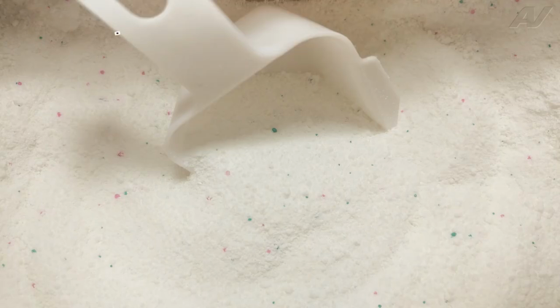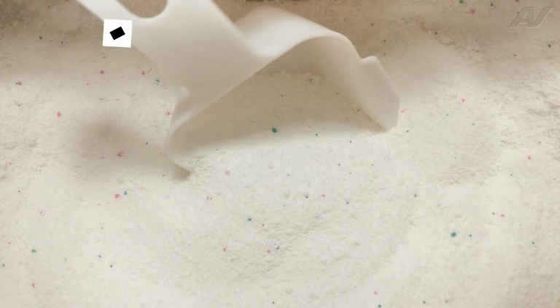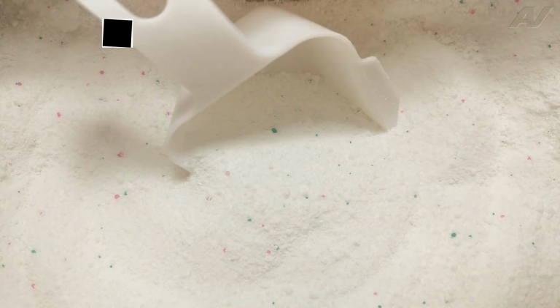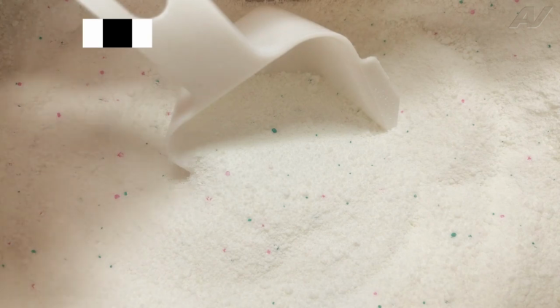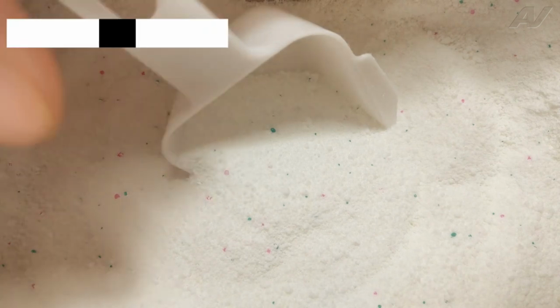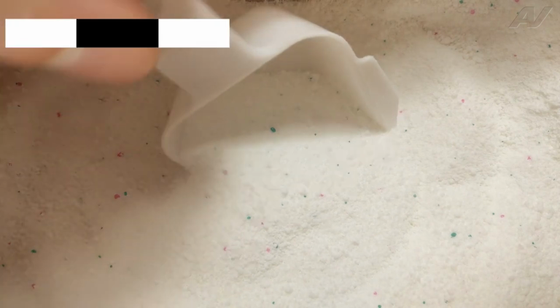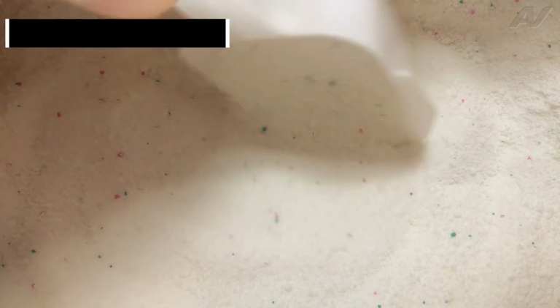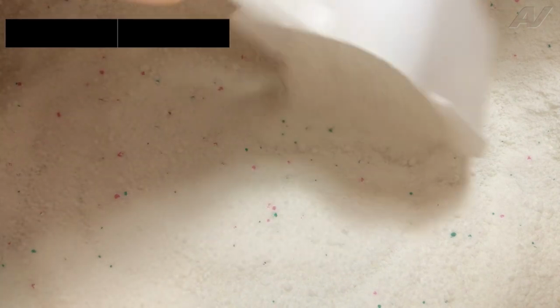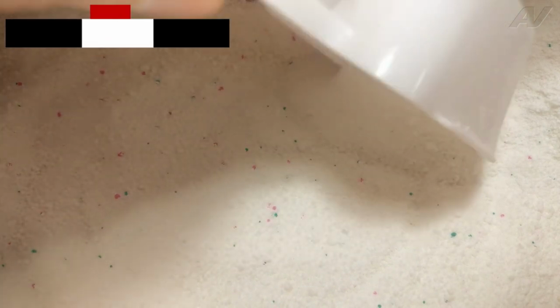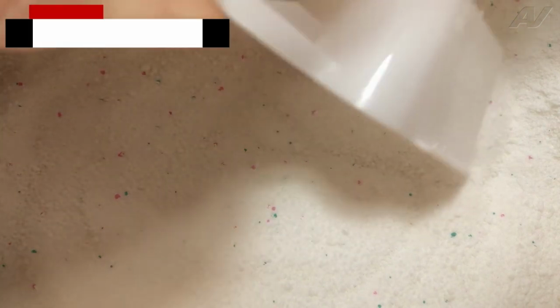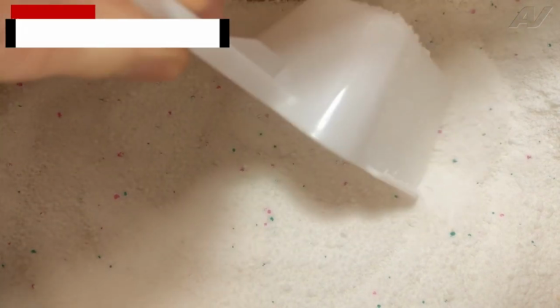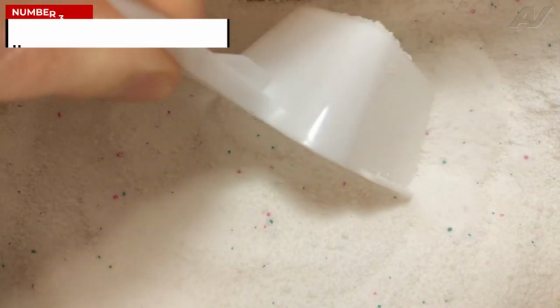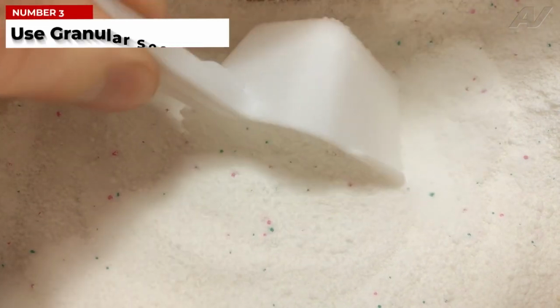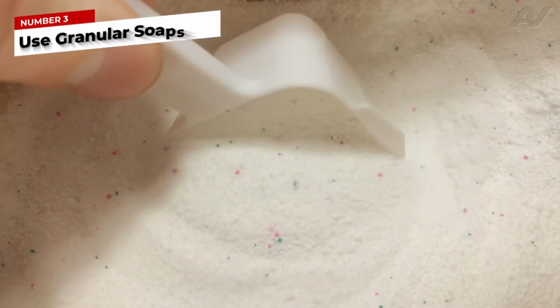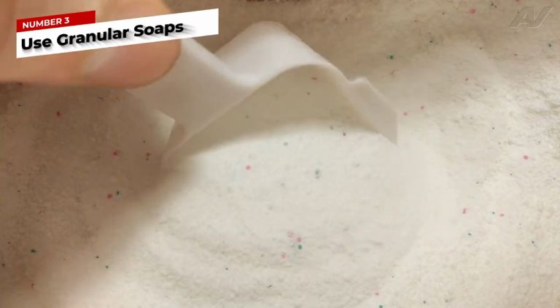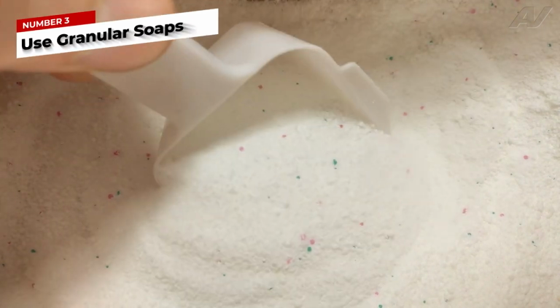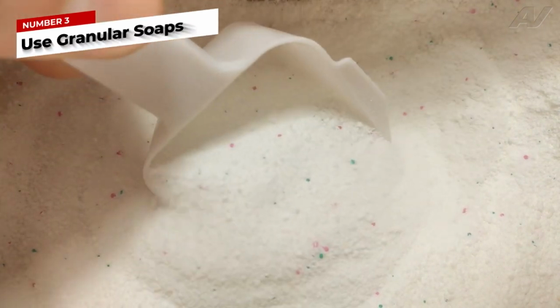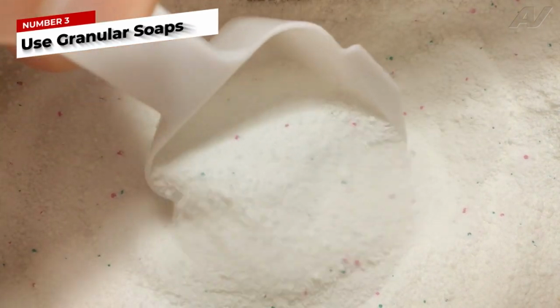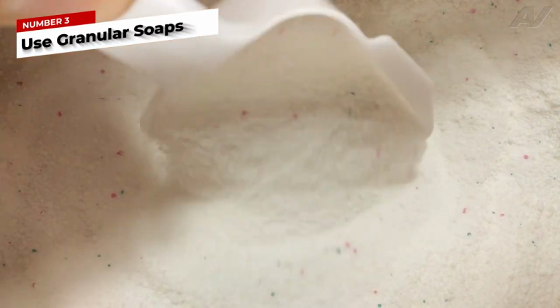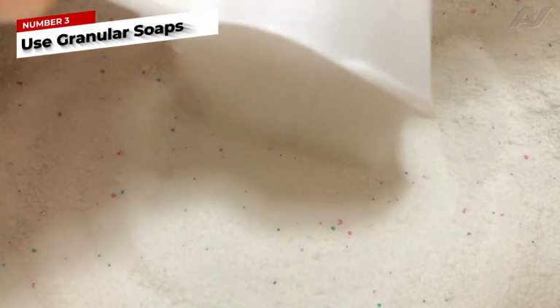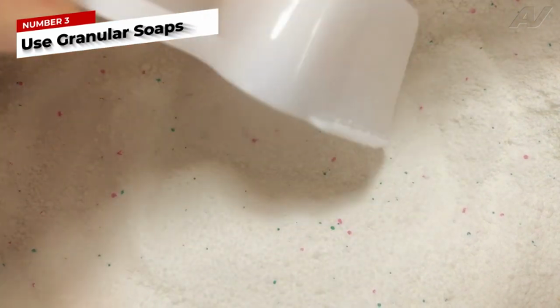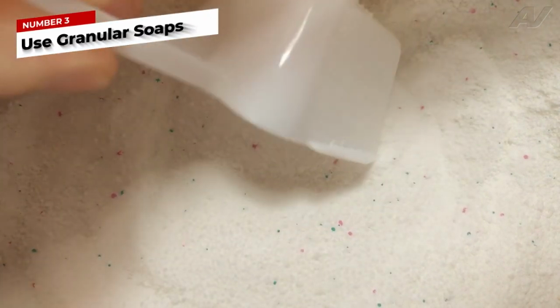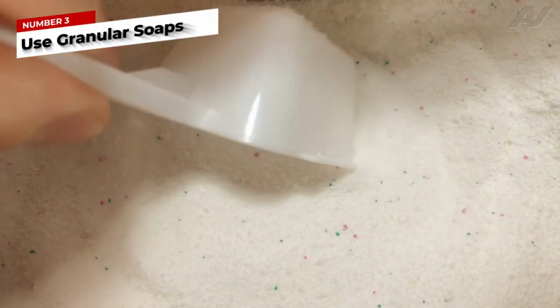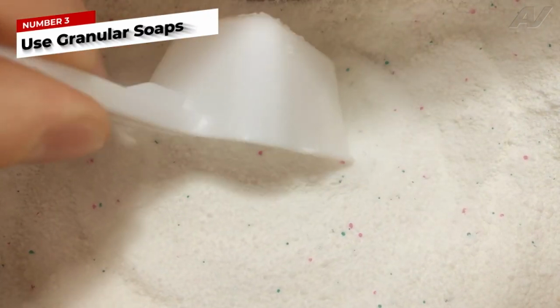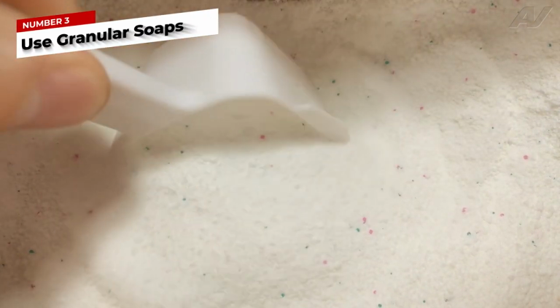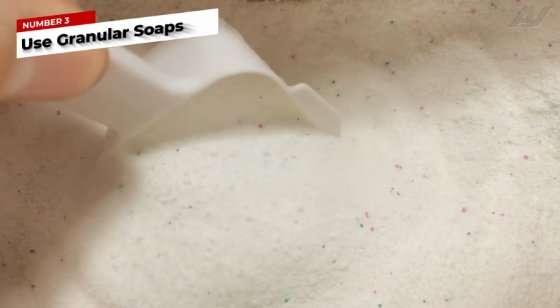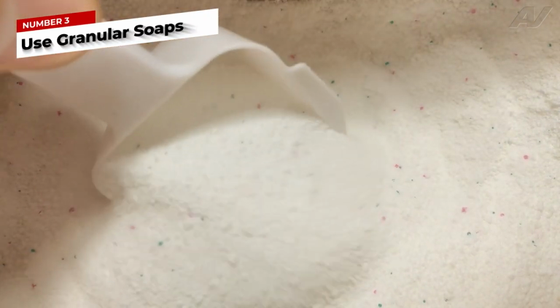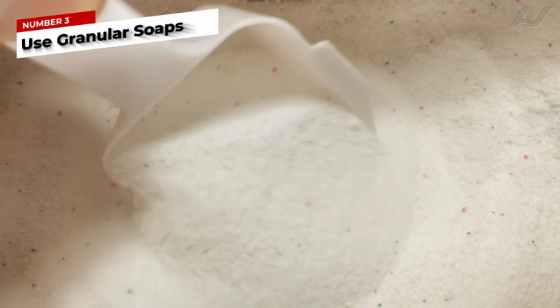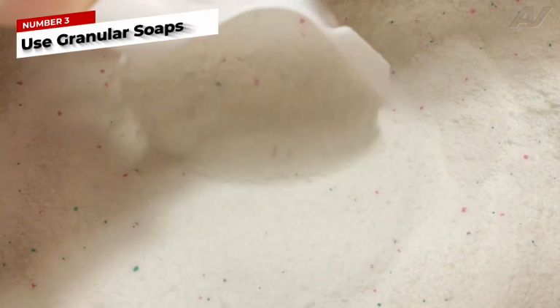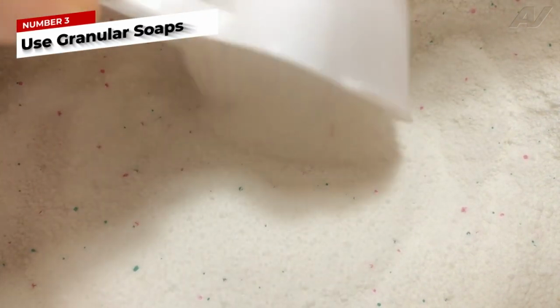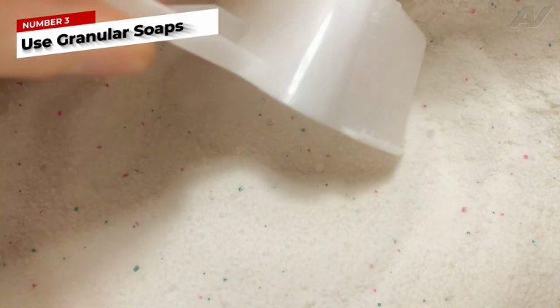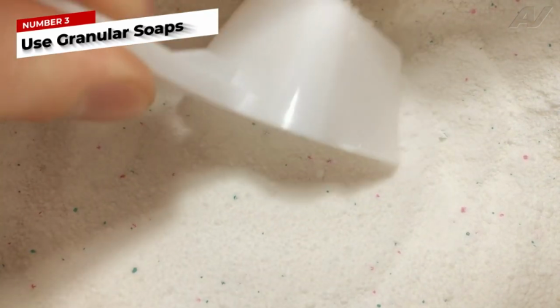When iron is found in the water, use granular detergents along with a water conditioner to help prevent stains from developing.